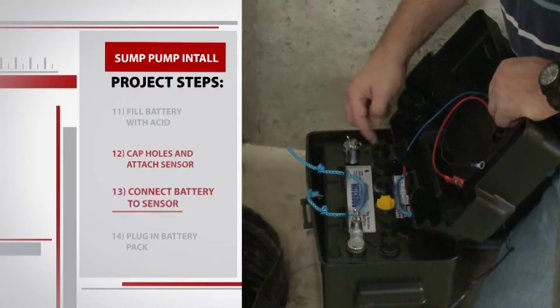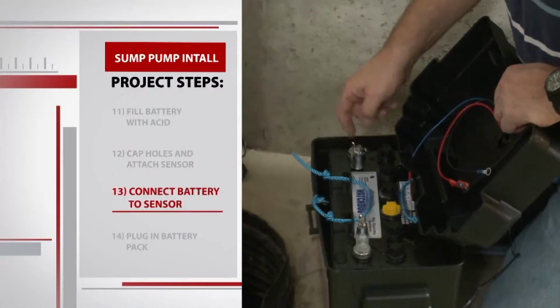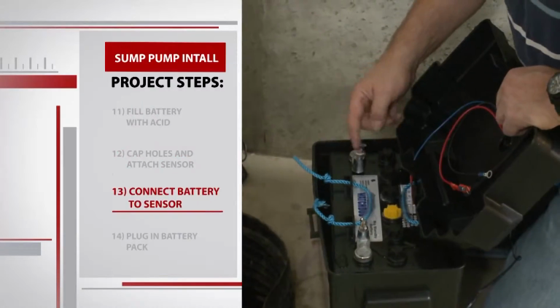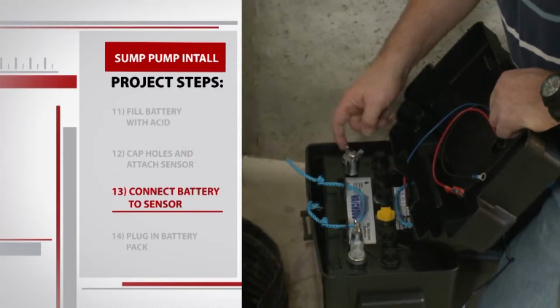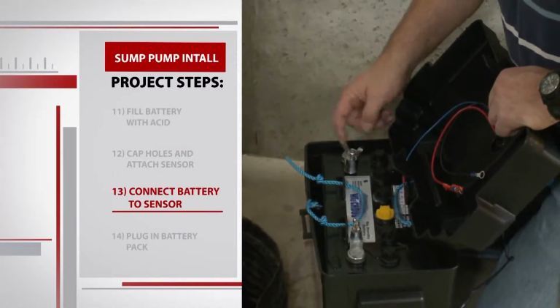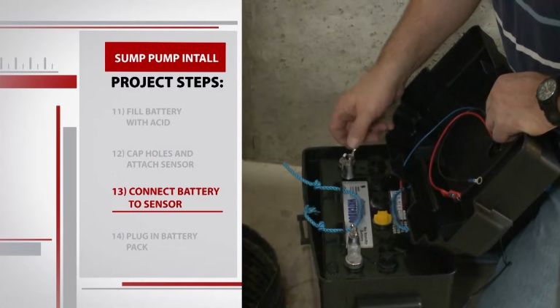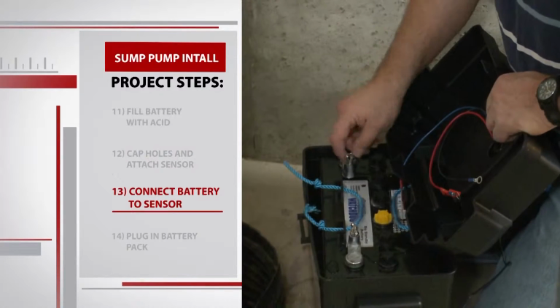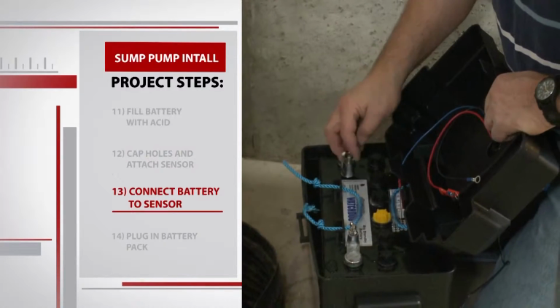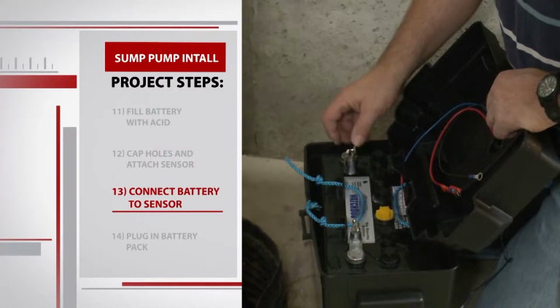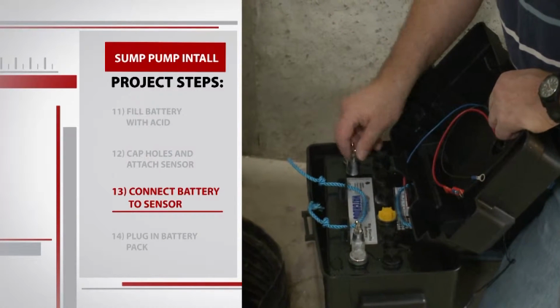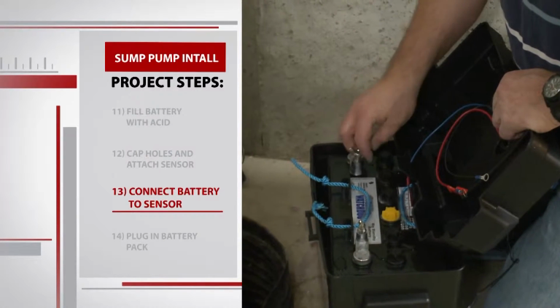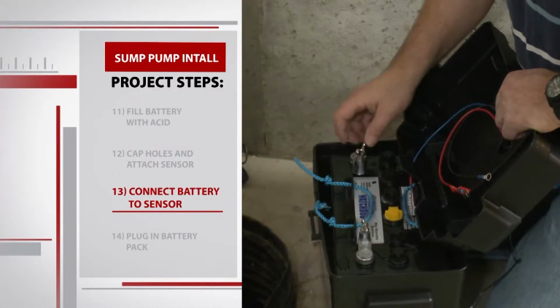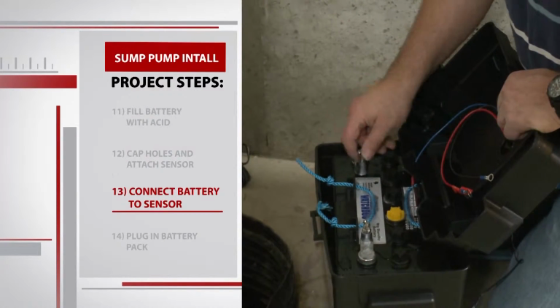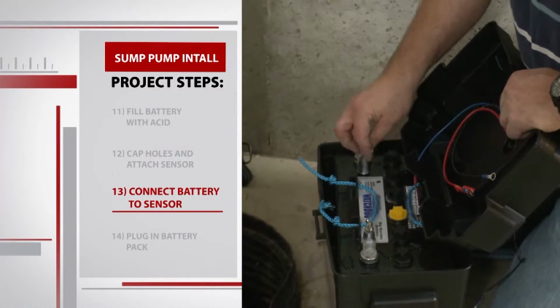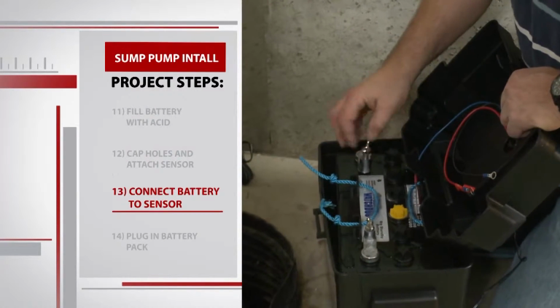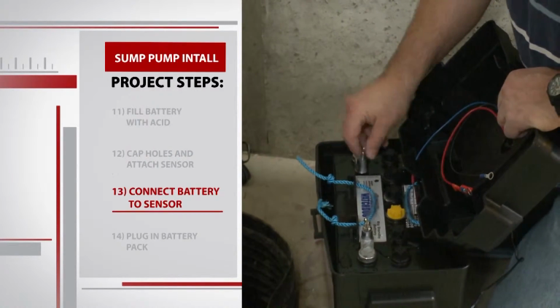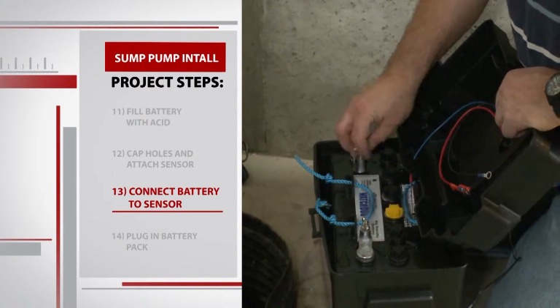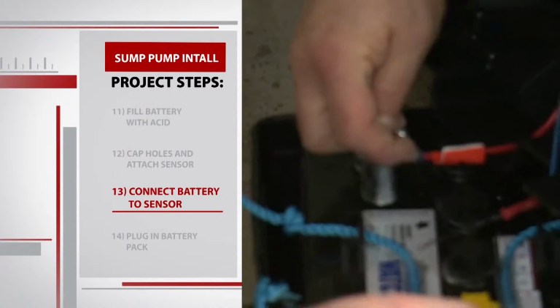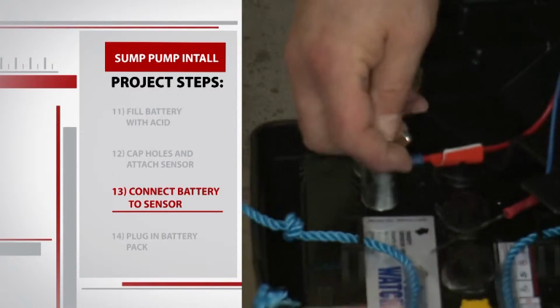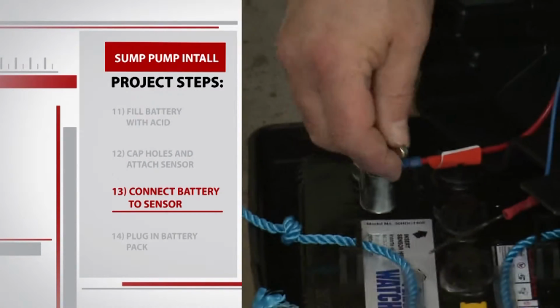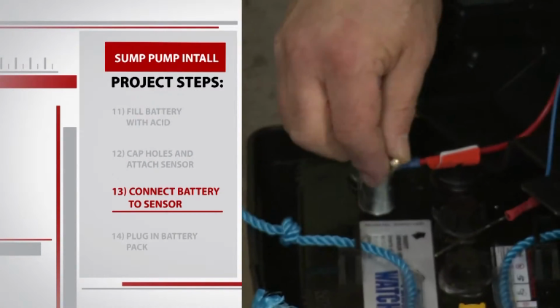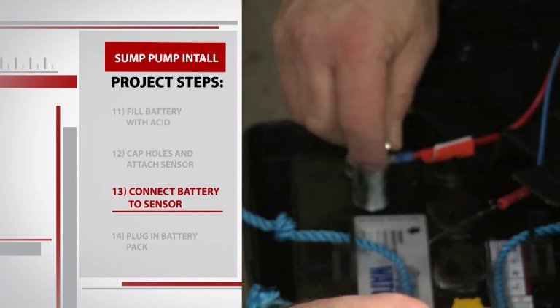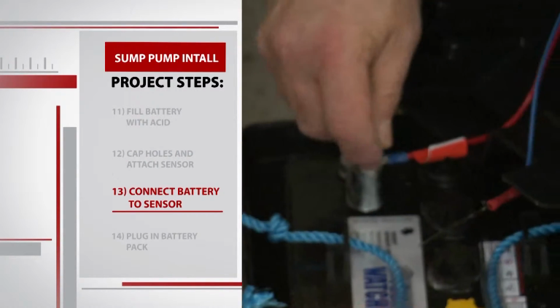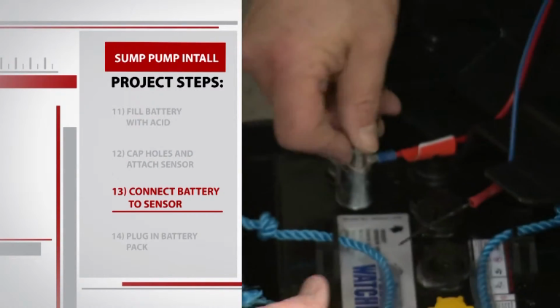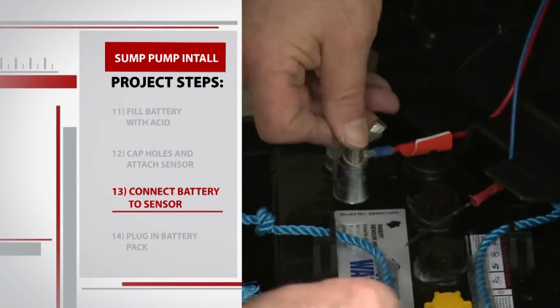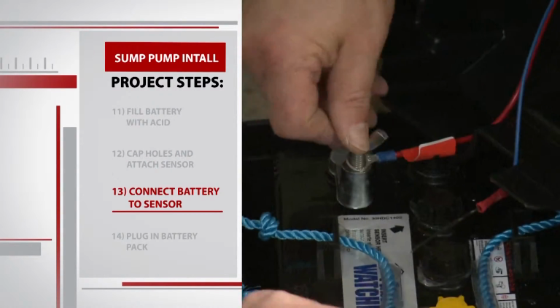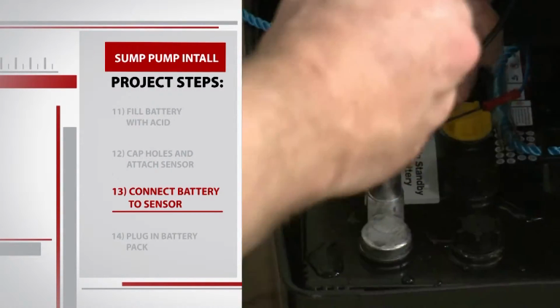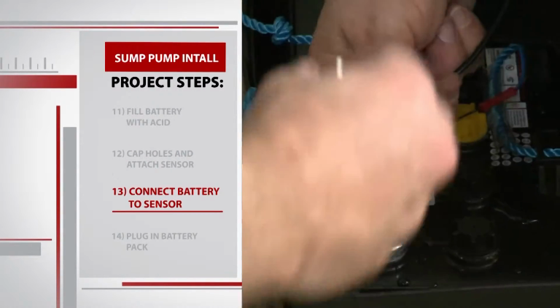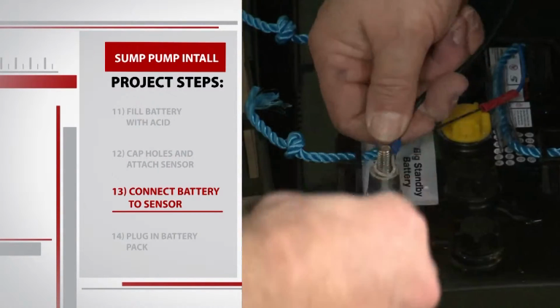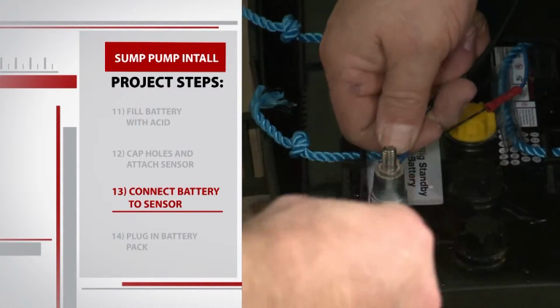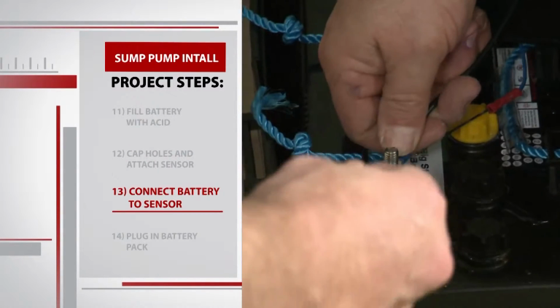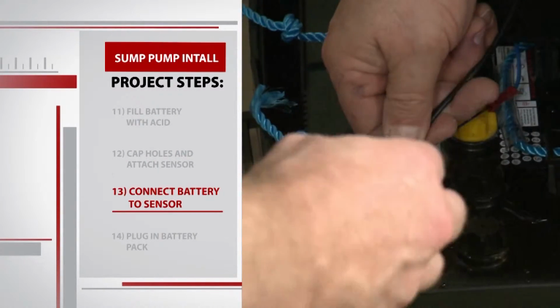Then it's just a matter of hooking up our wires — positive to positive, negative to negative.